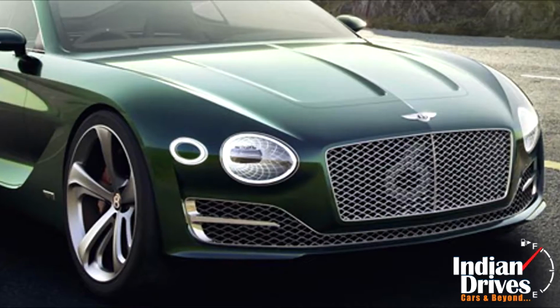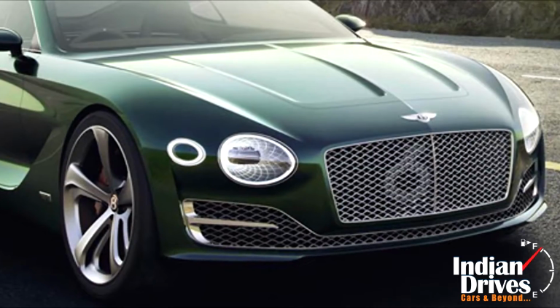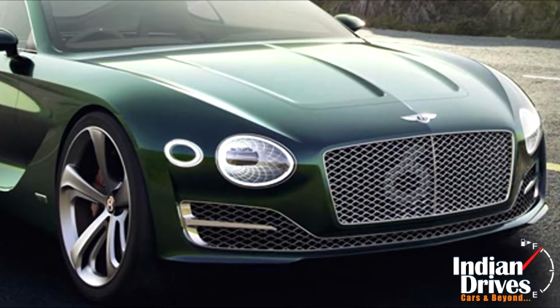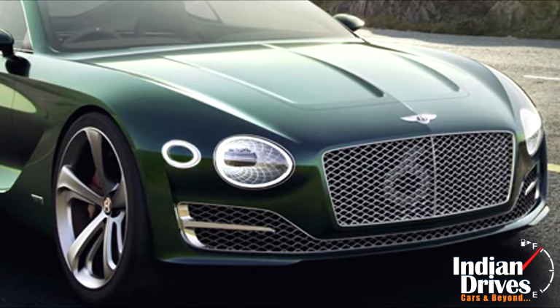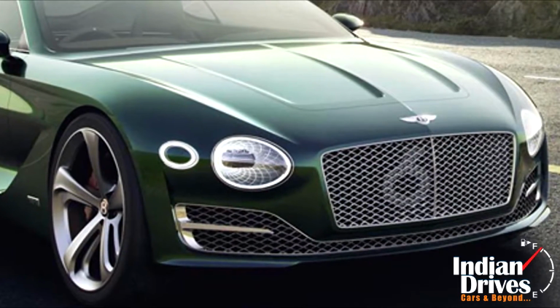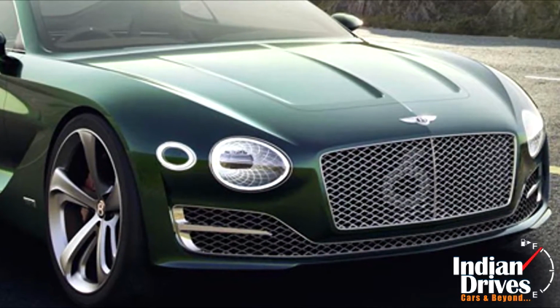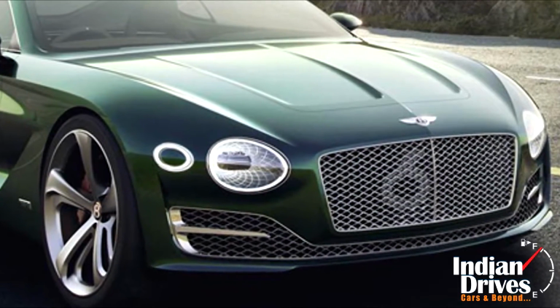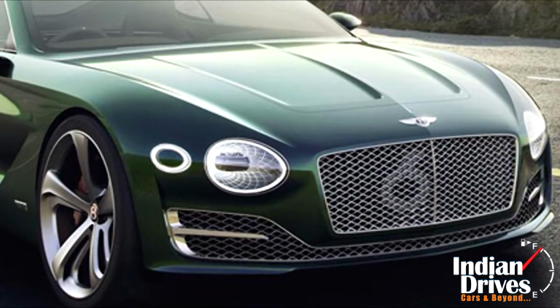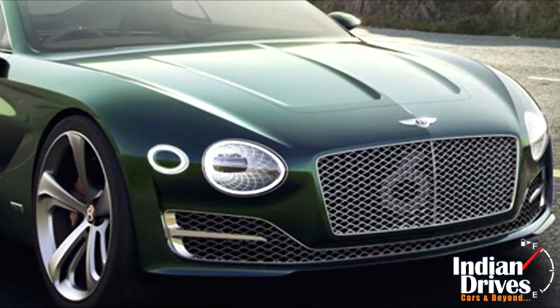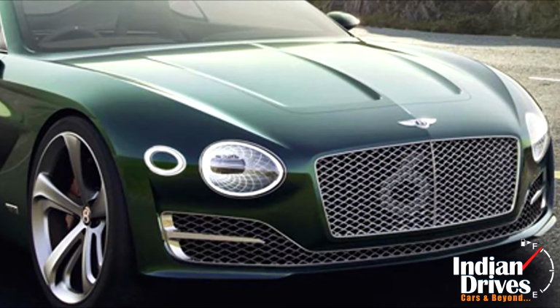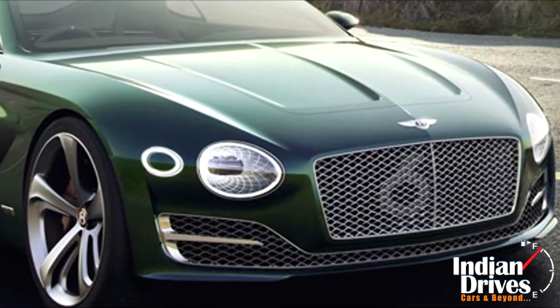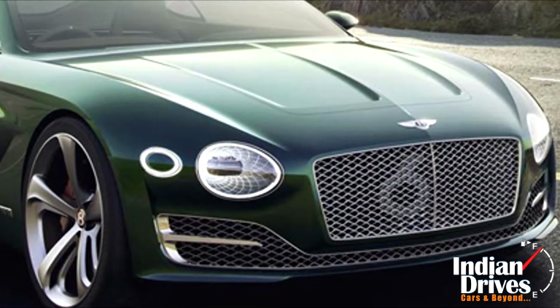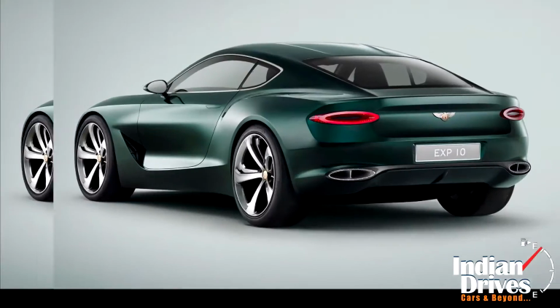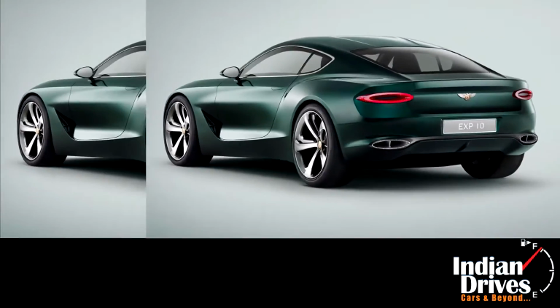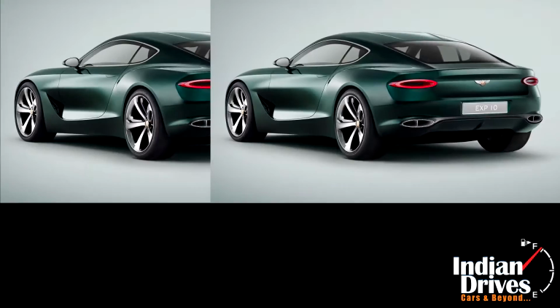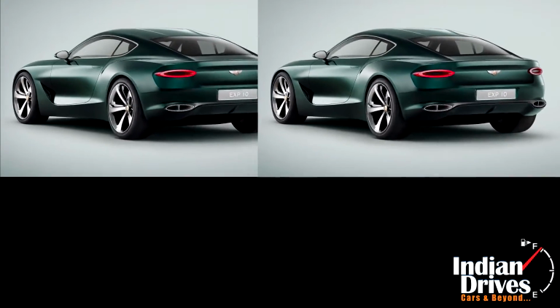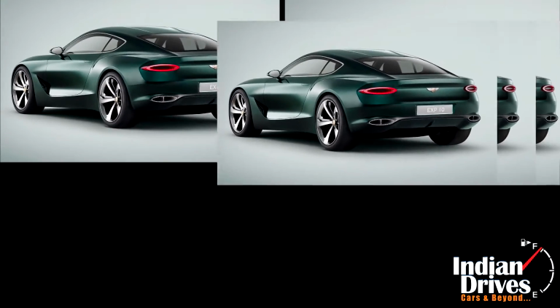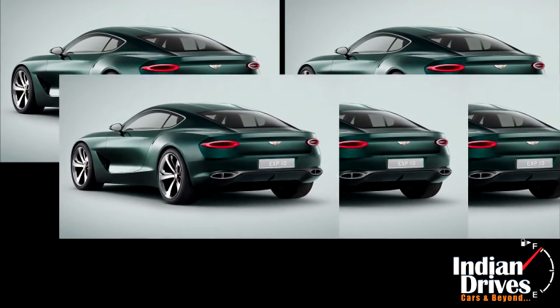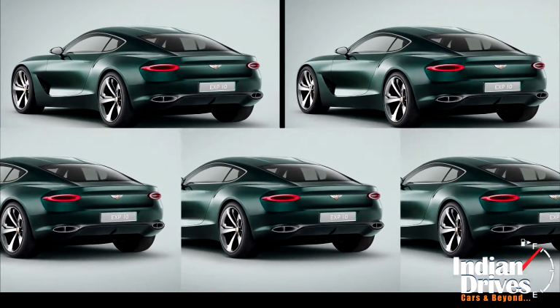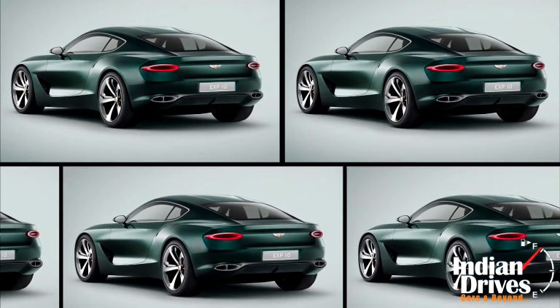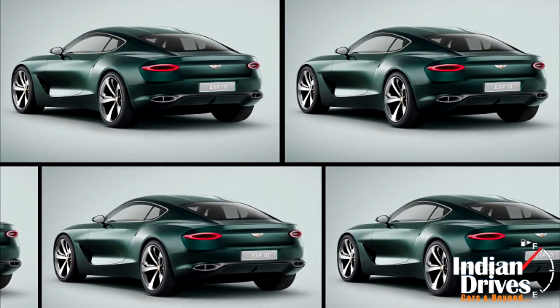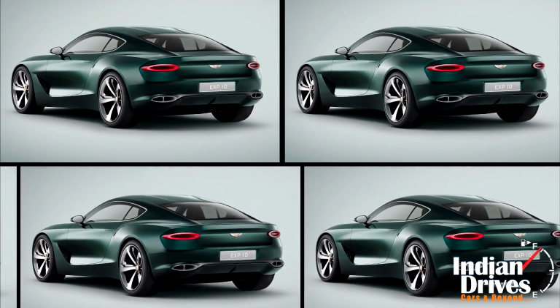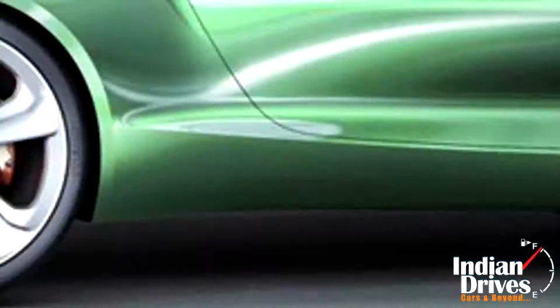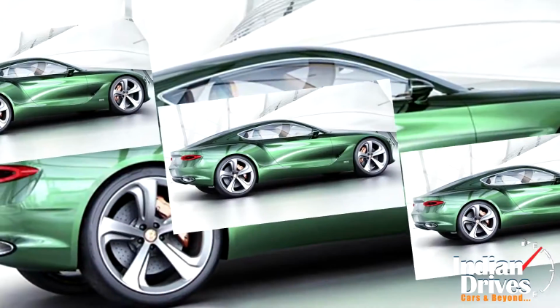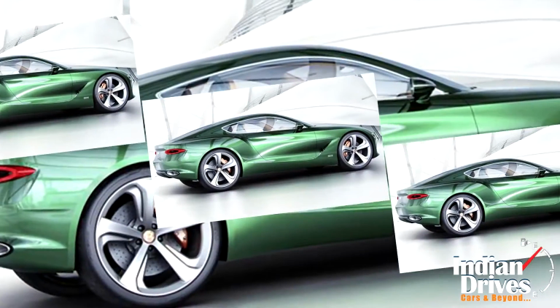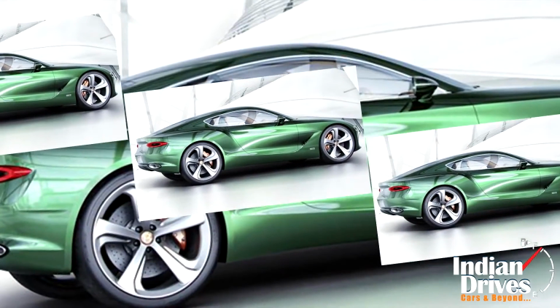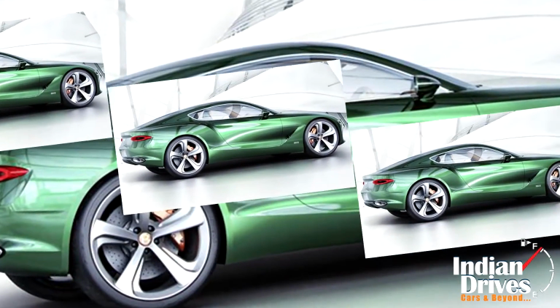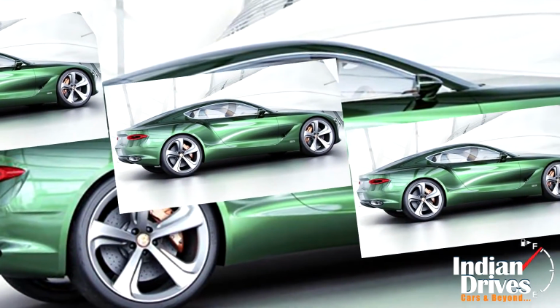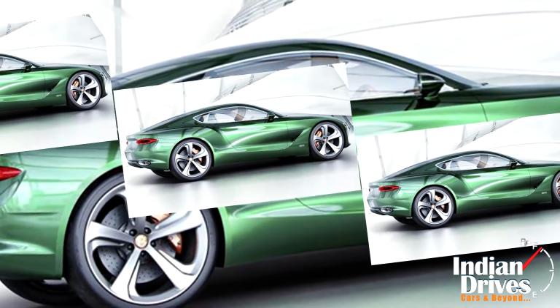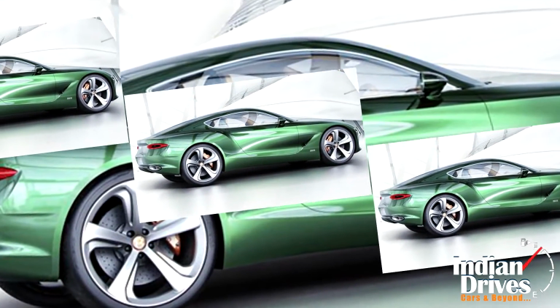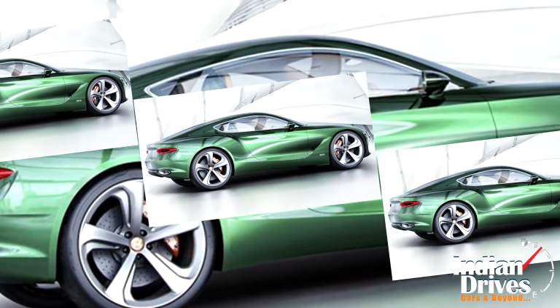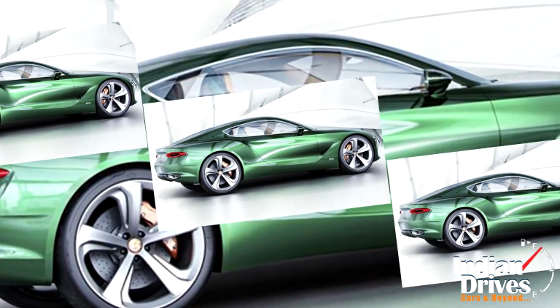Though the company hadn't delivered information about the engine, hence no reports of it going into production yet. Till then, stay glued to us for more details.